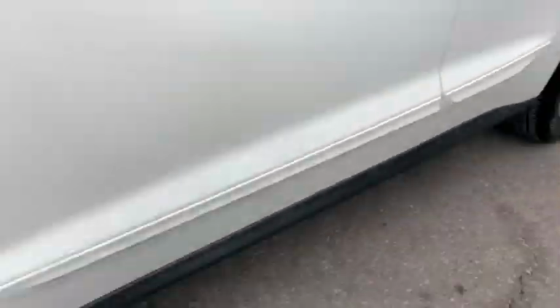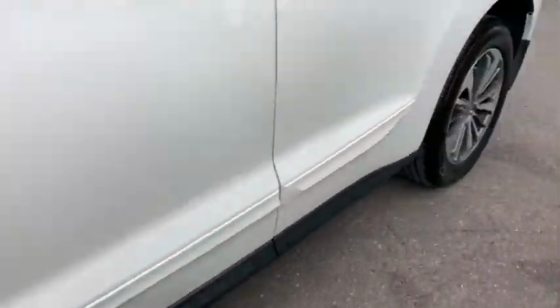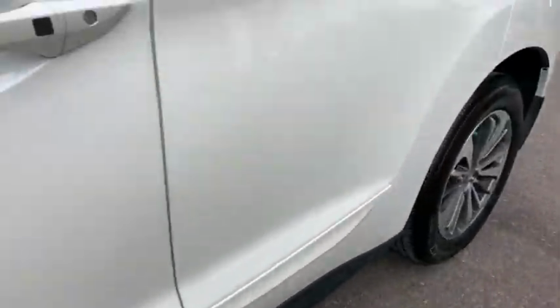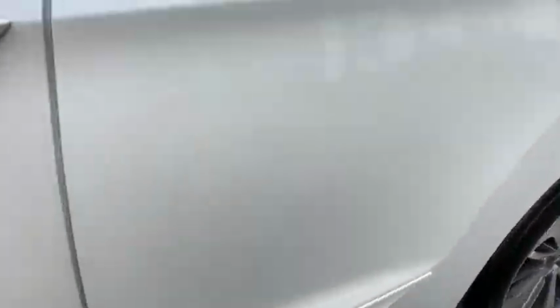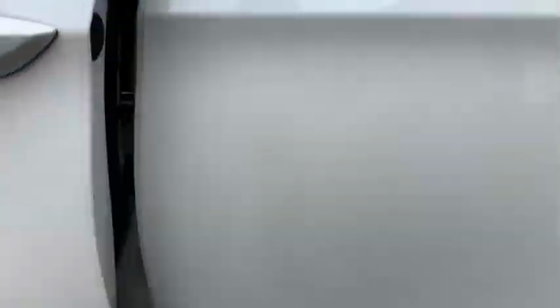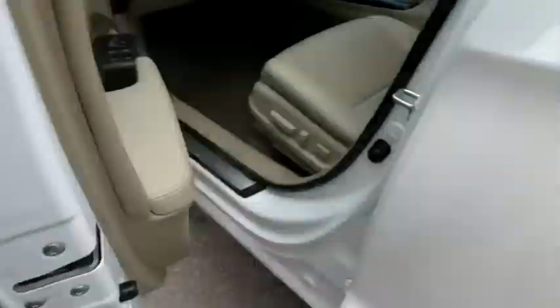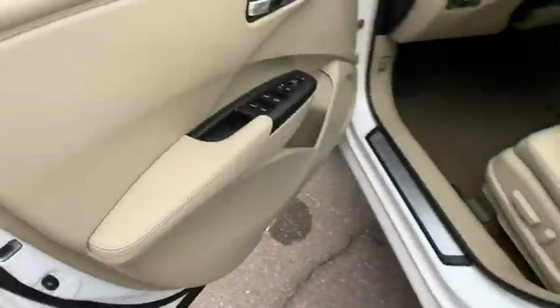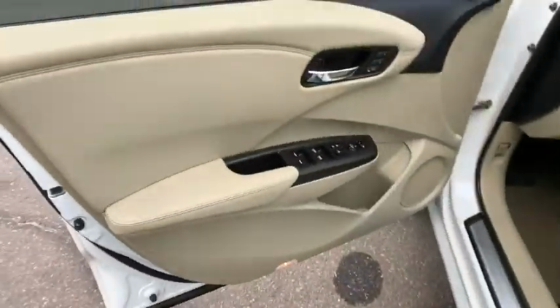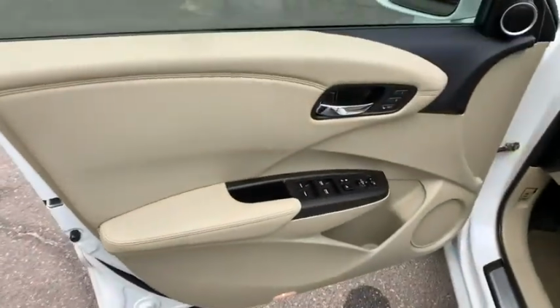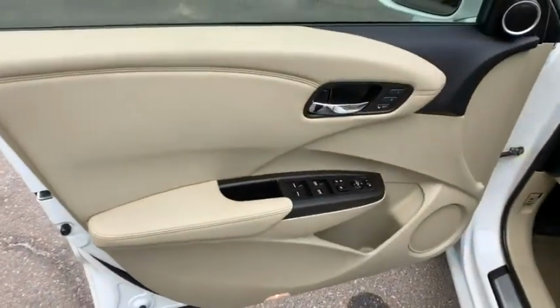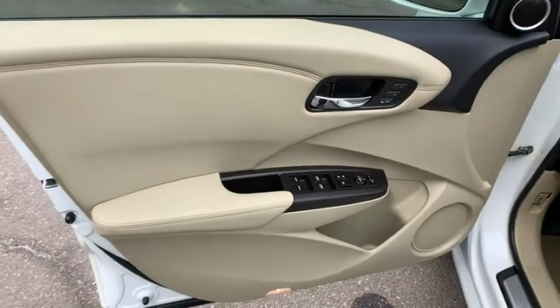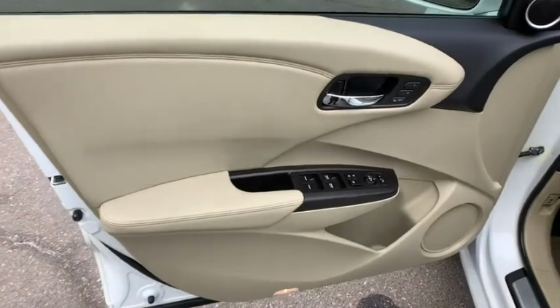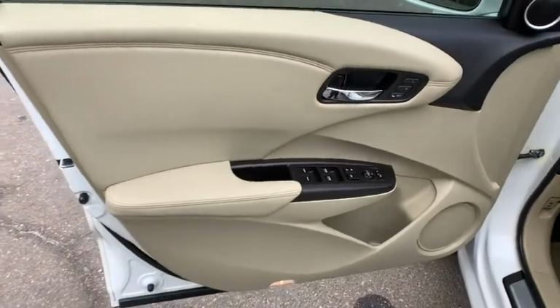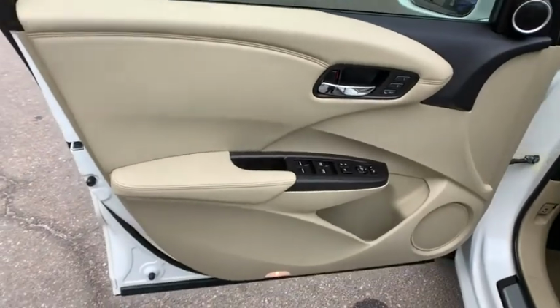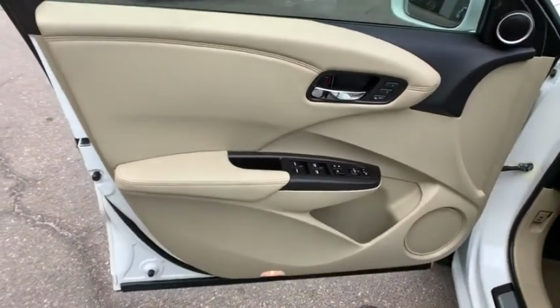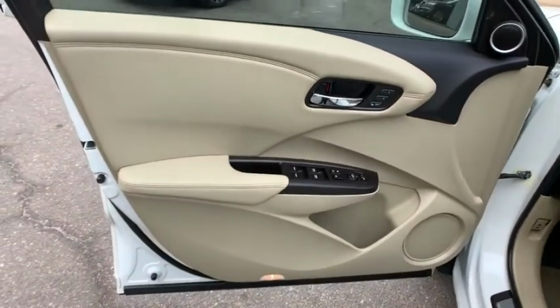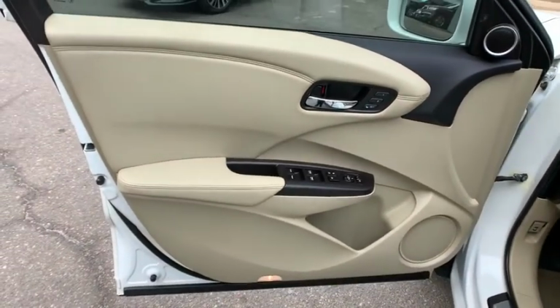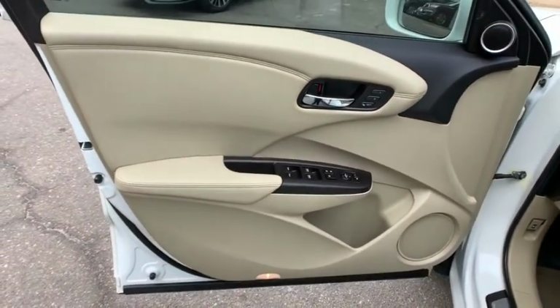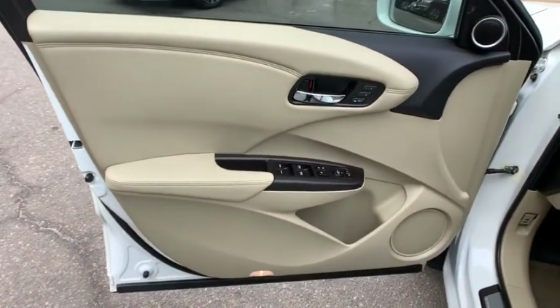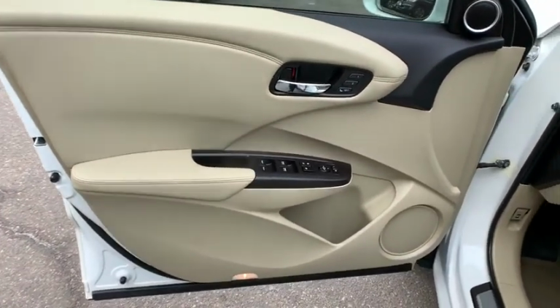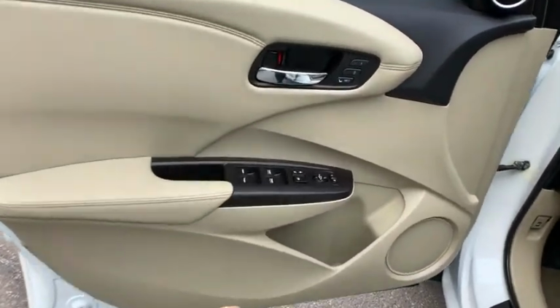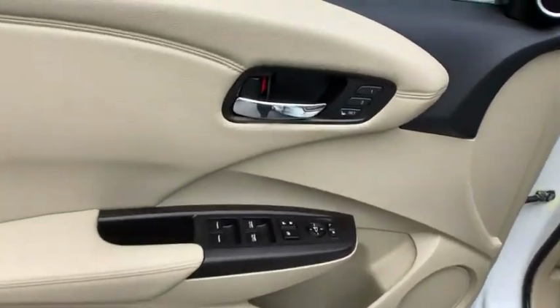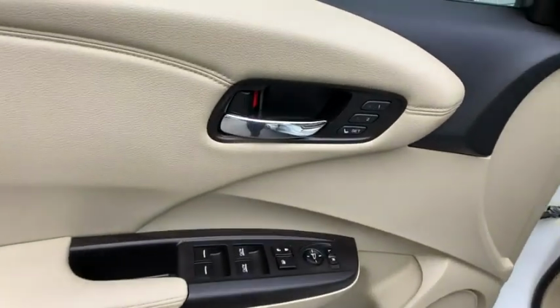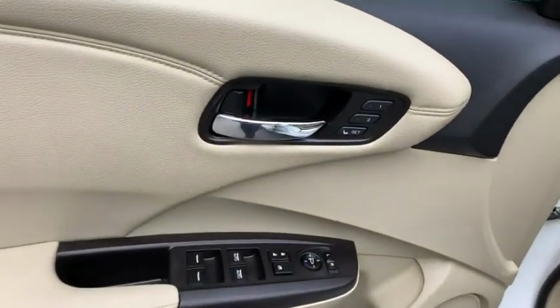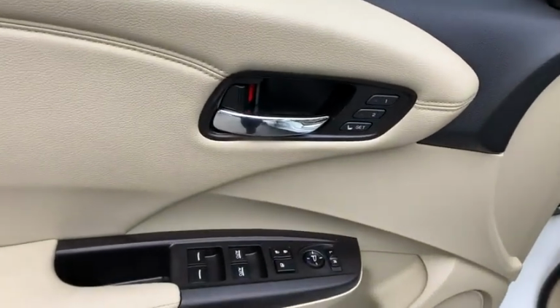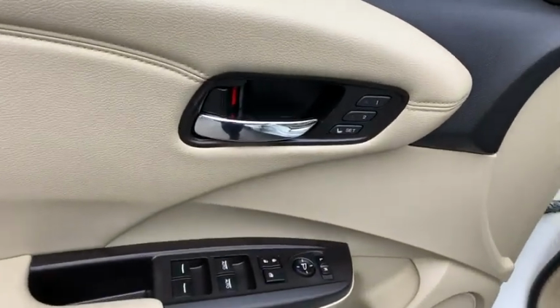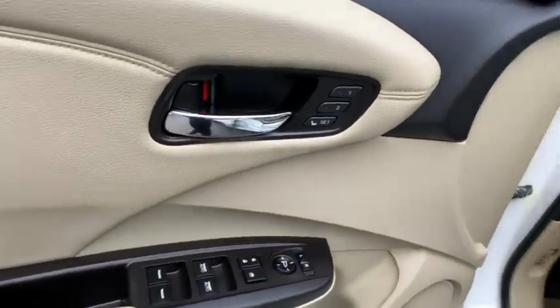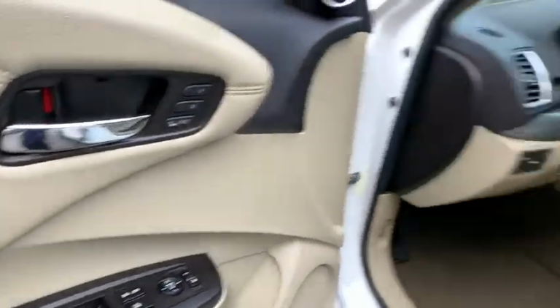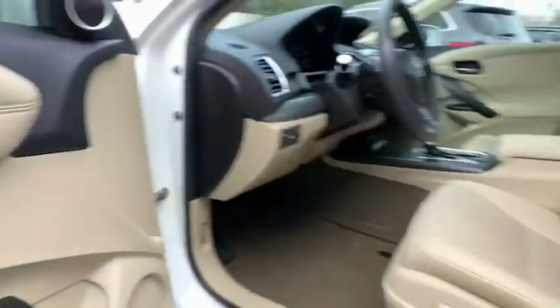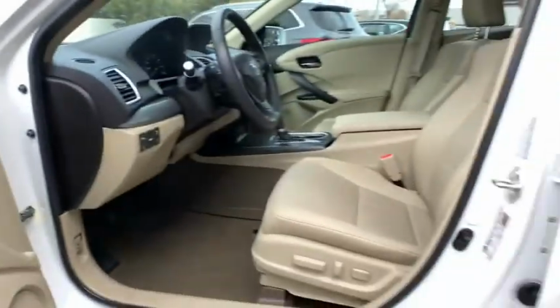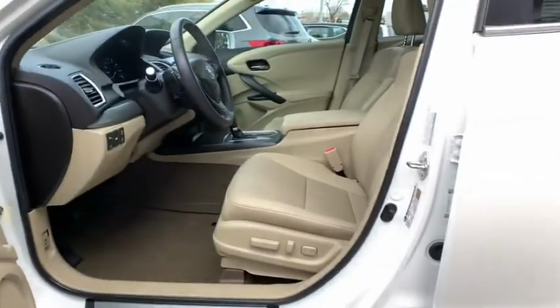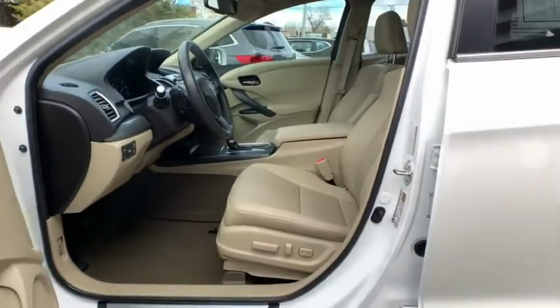Electronic stability control, fog lights, security system, rear window defroster, heated front seats, trip computer.